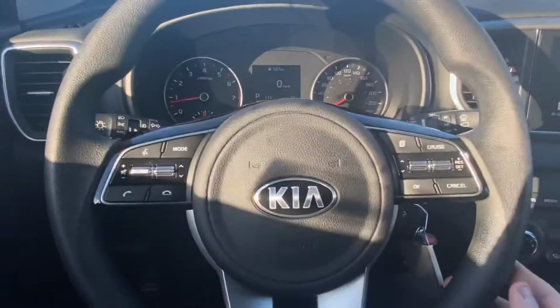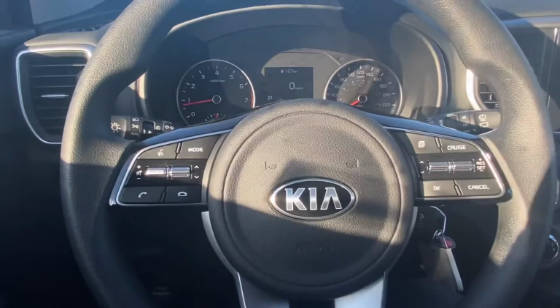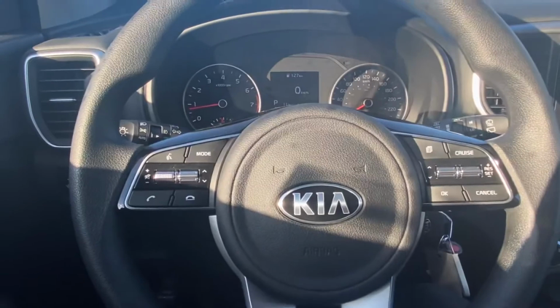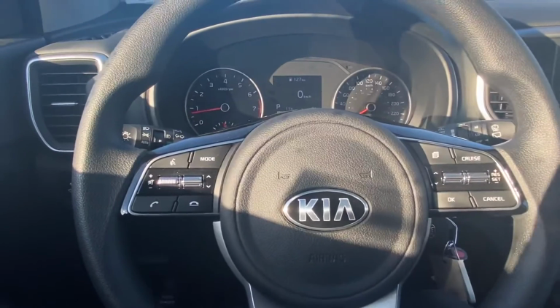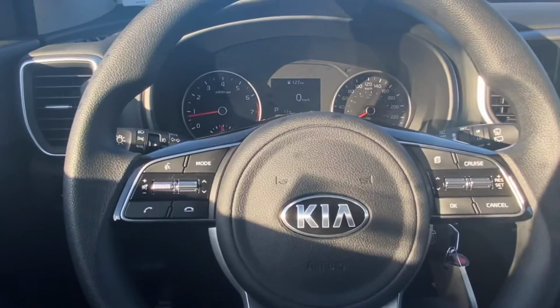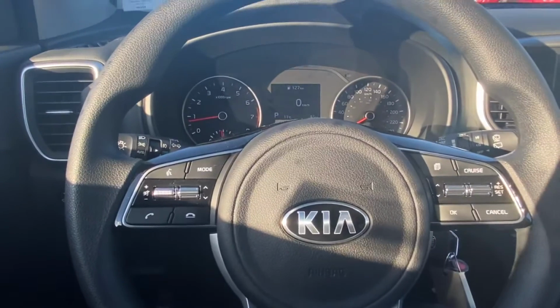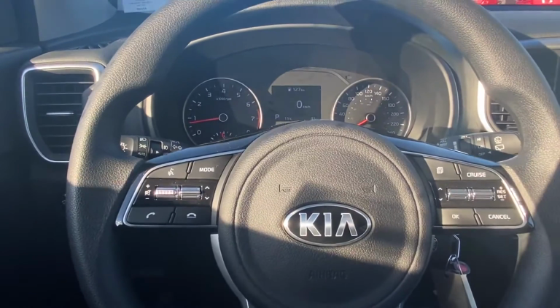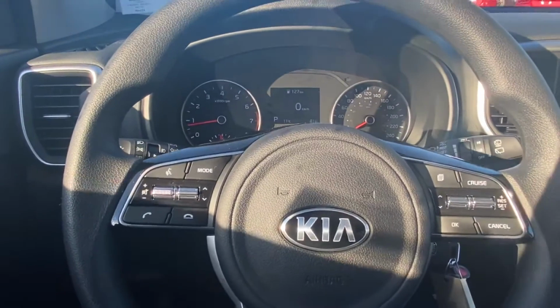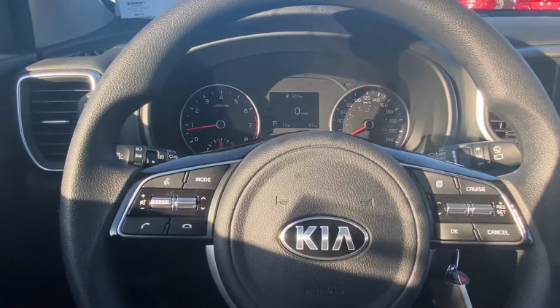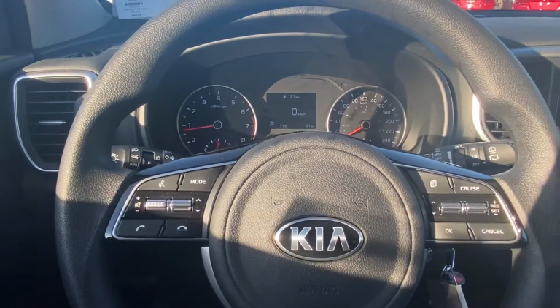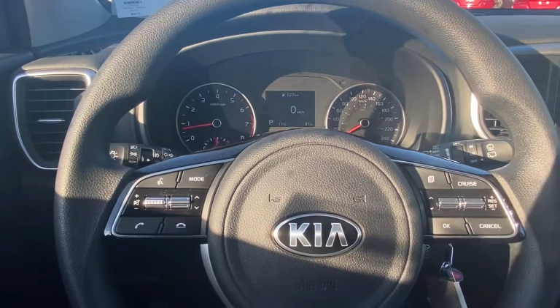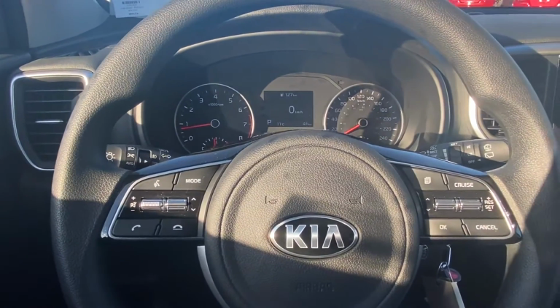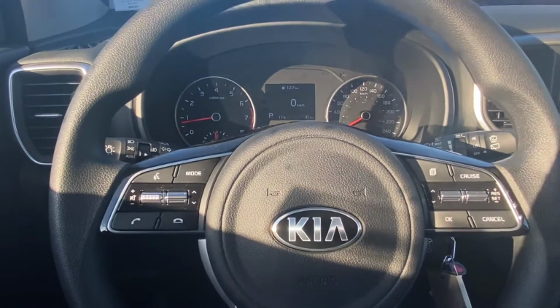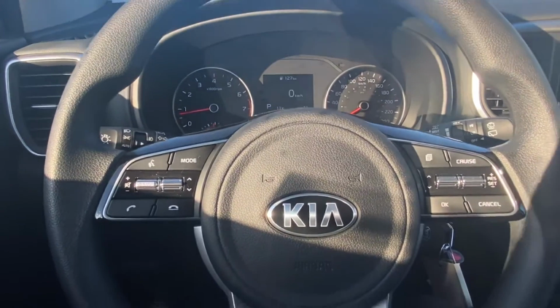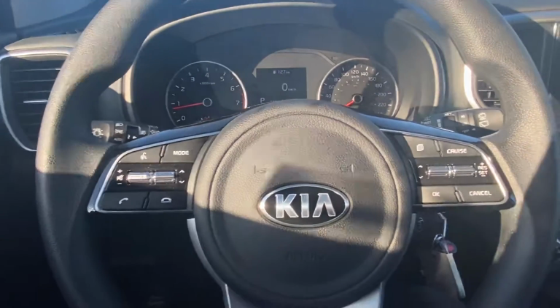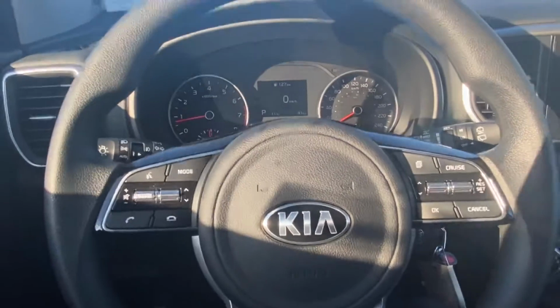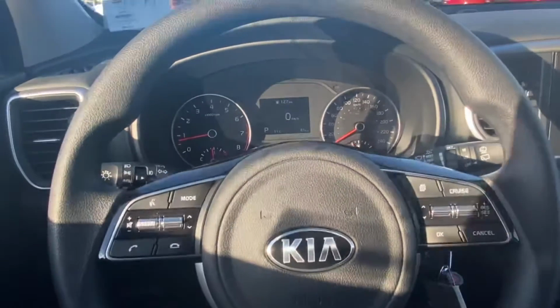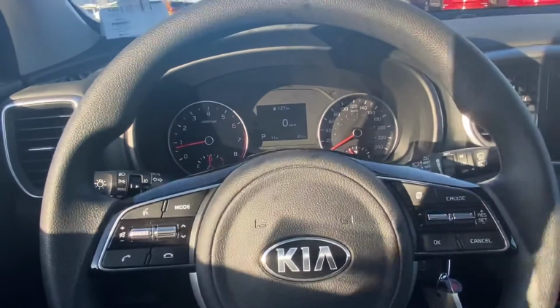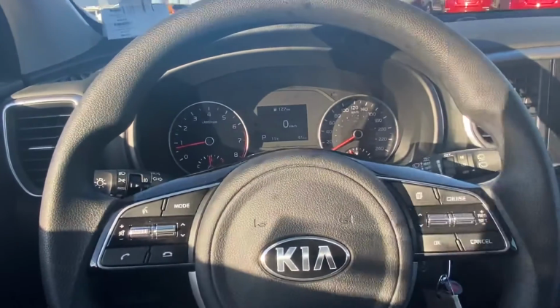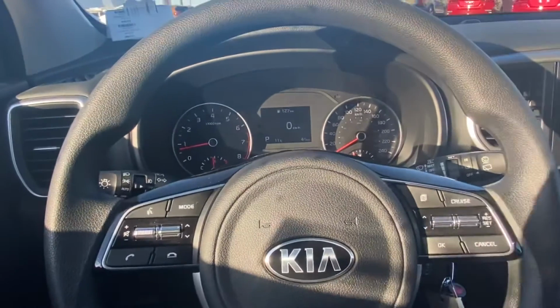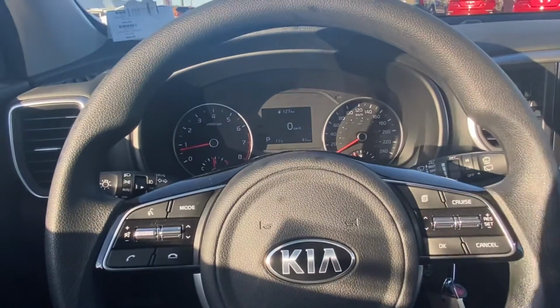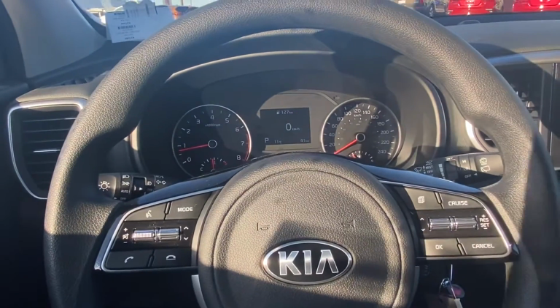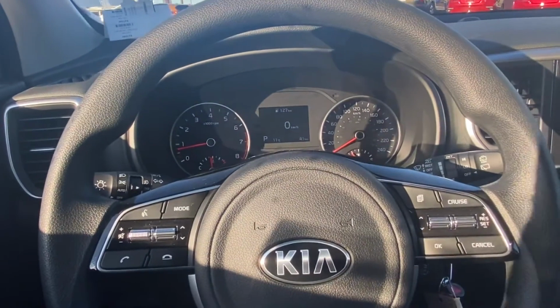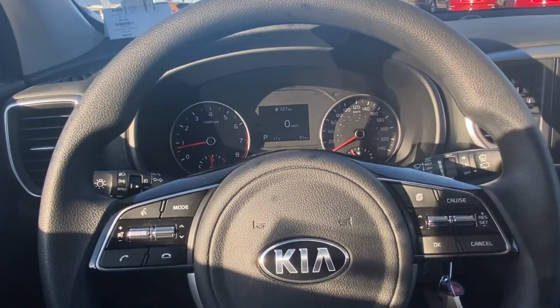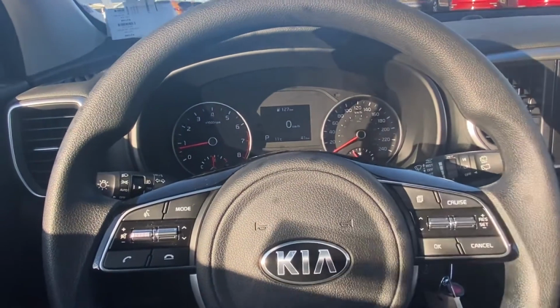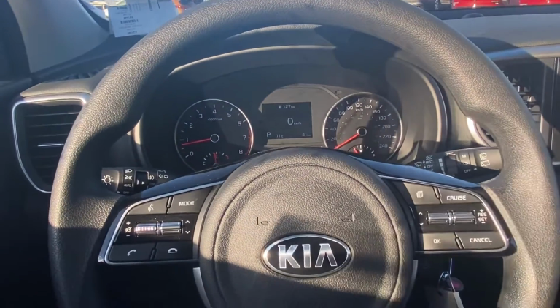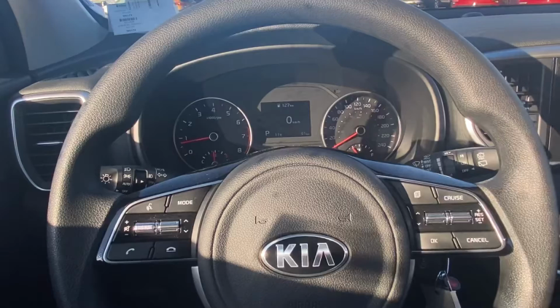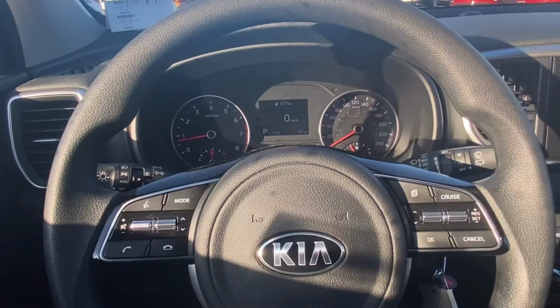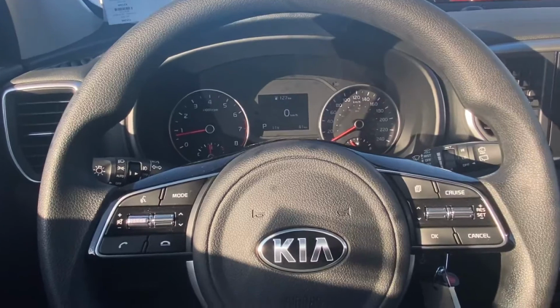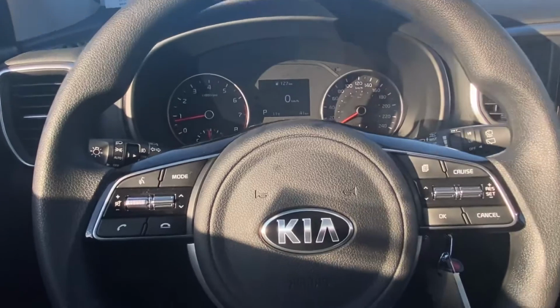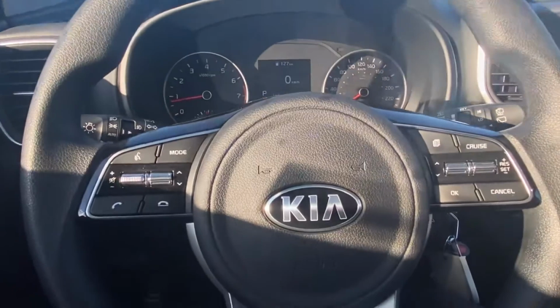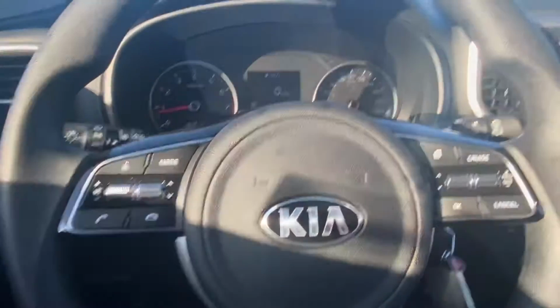On the steering wheel comes with all the options that you need, from cruise control to music selects, volume up and down, and your Bluetooth options.